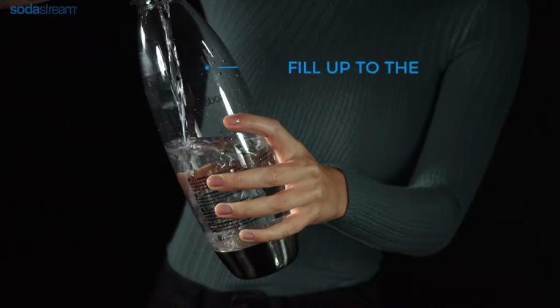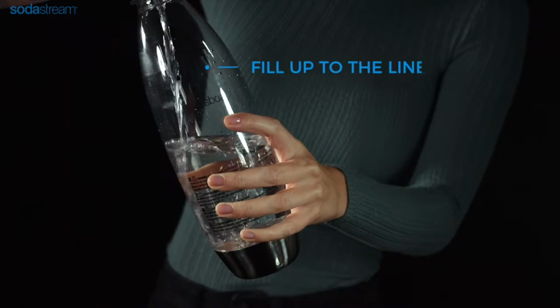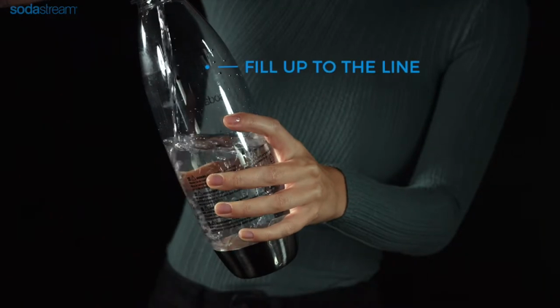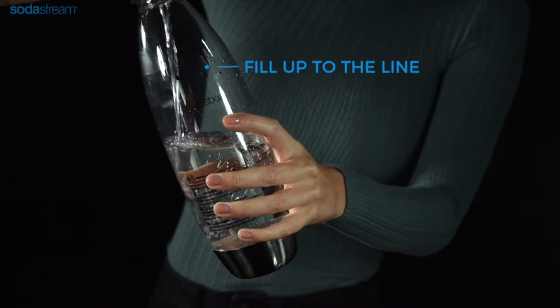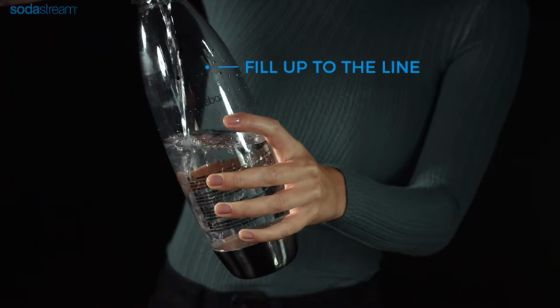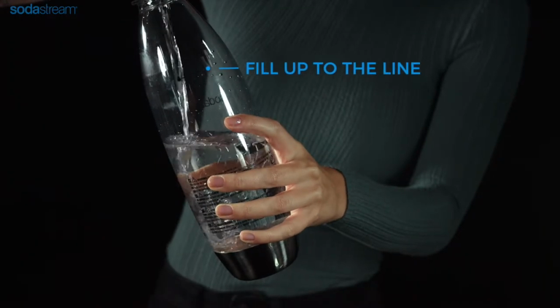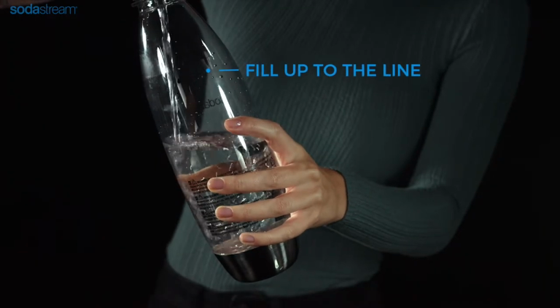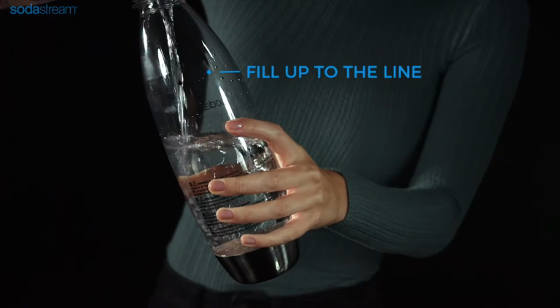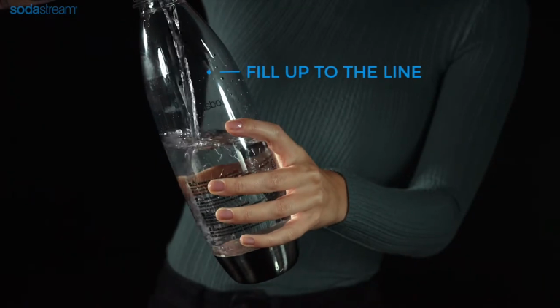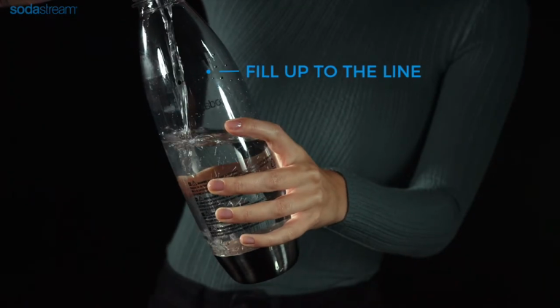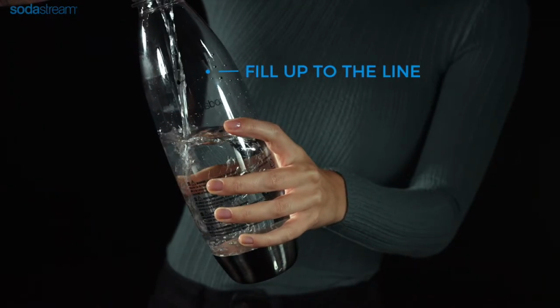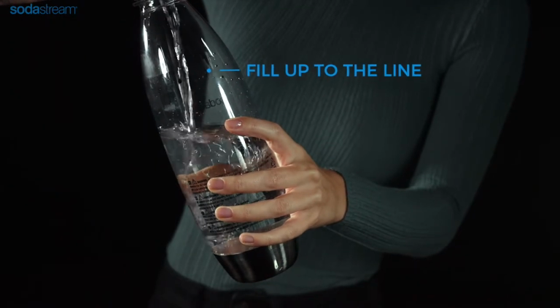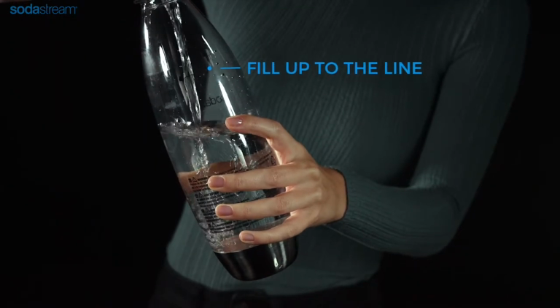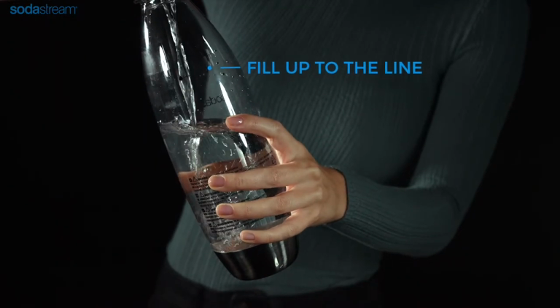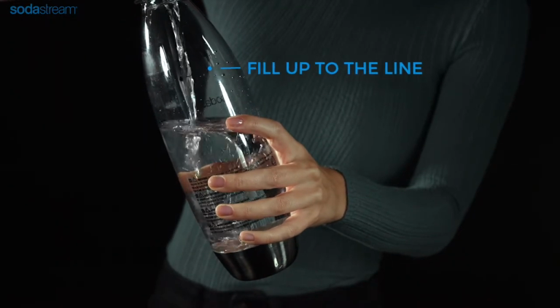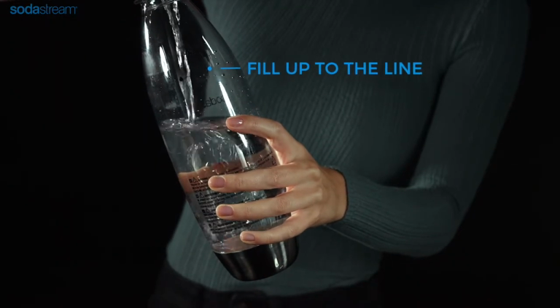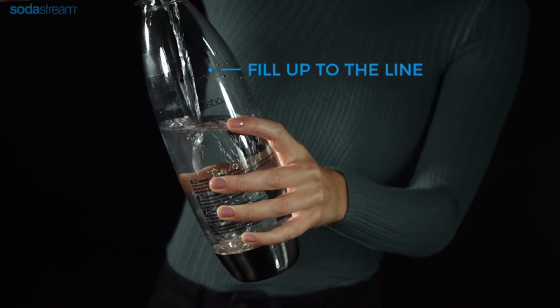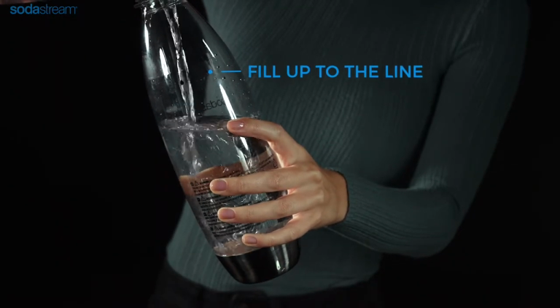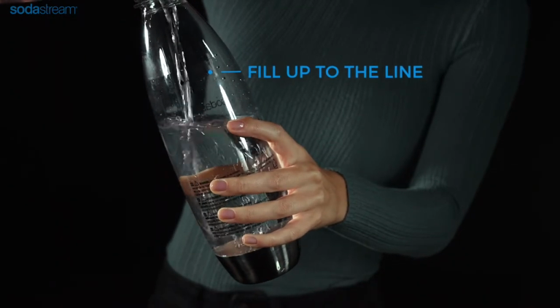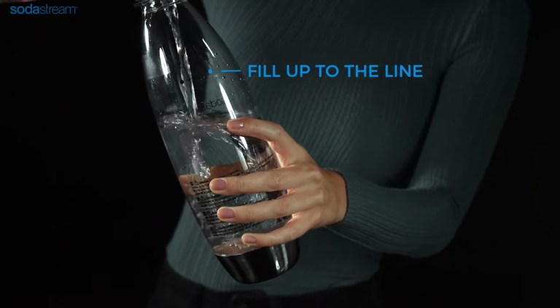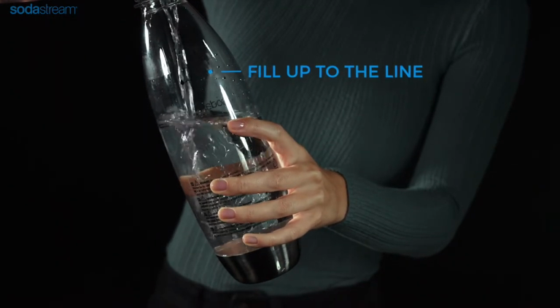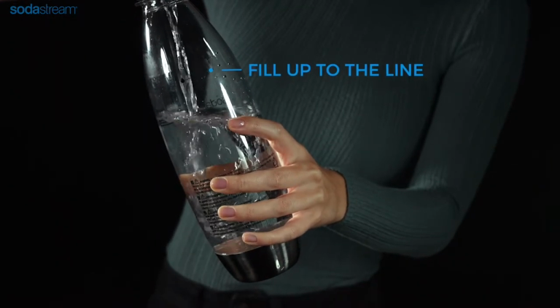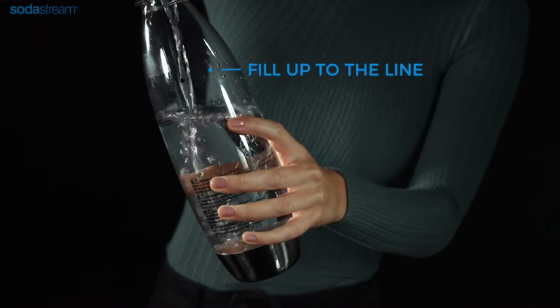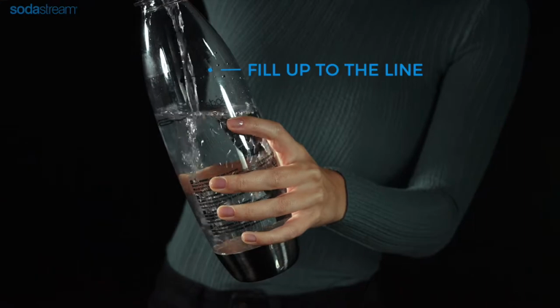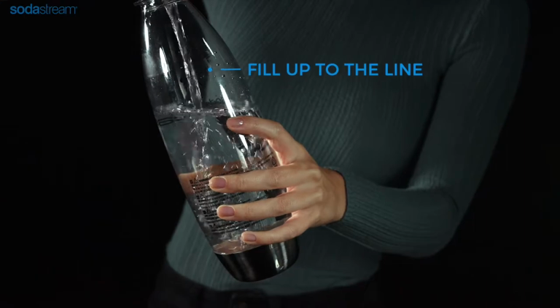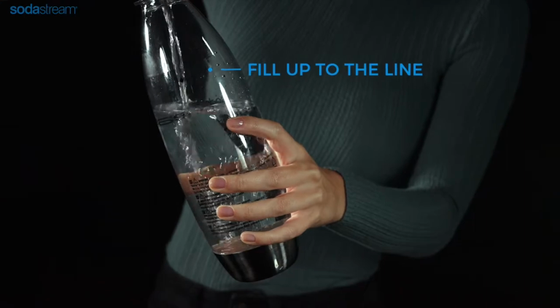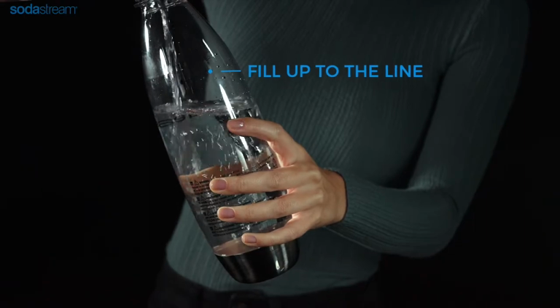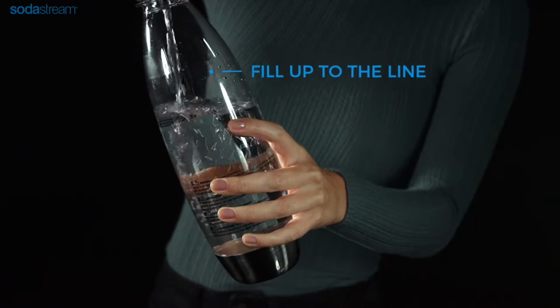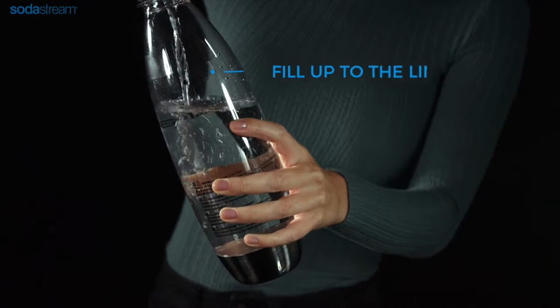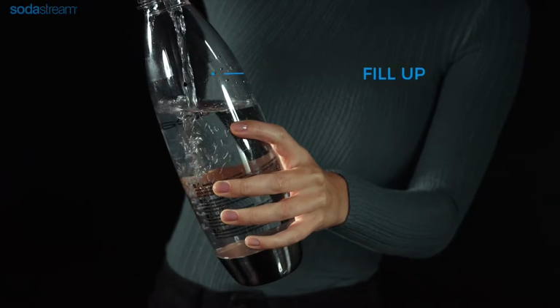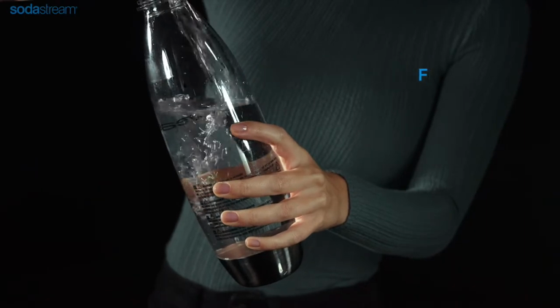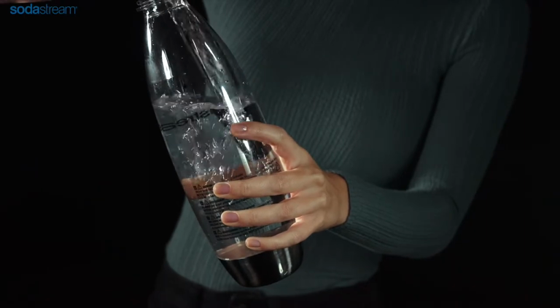Fill the carbonating bottle with water up to the fill line. Best results are achieved when the water is ice cold.